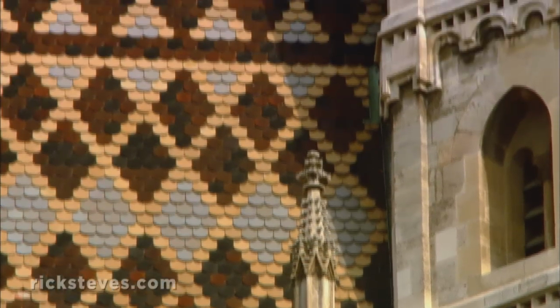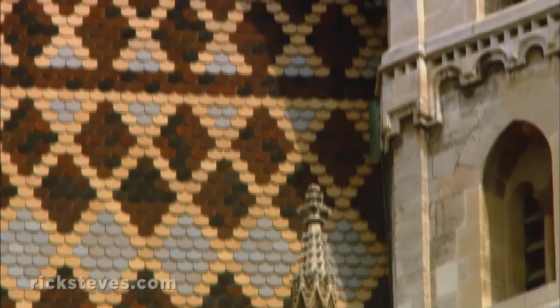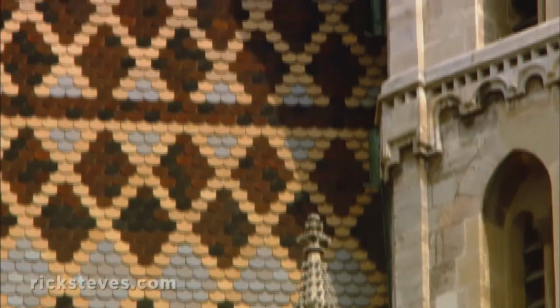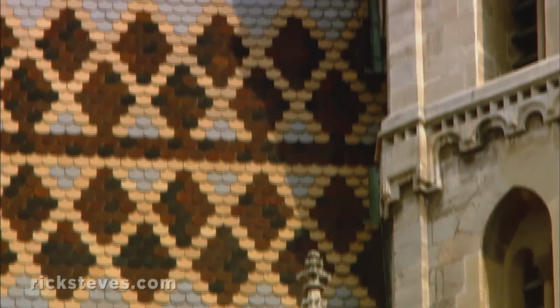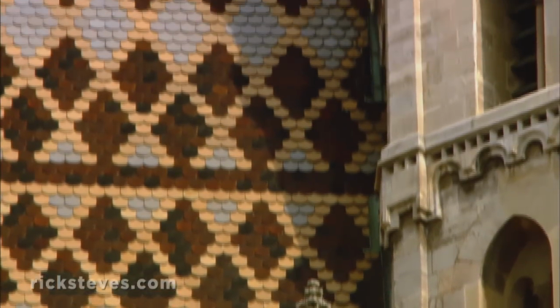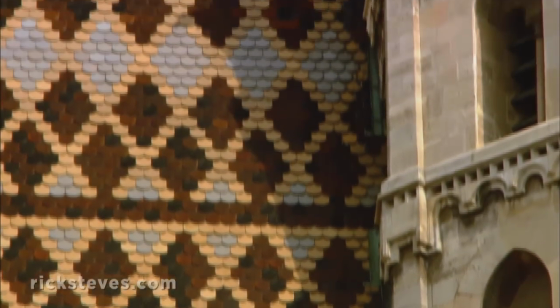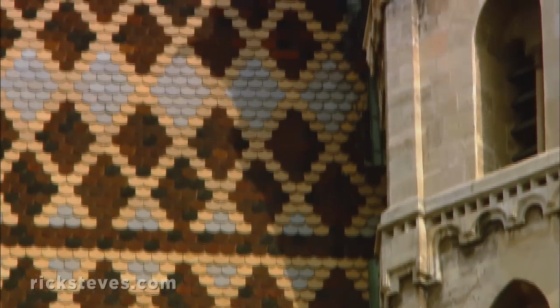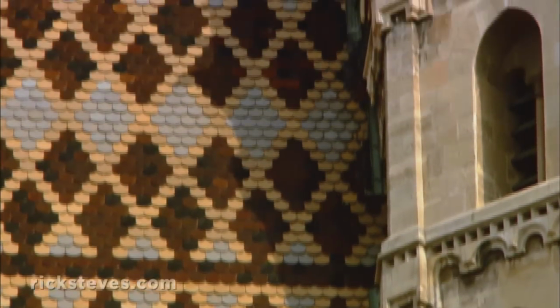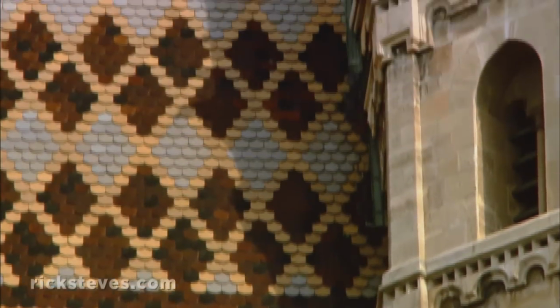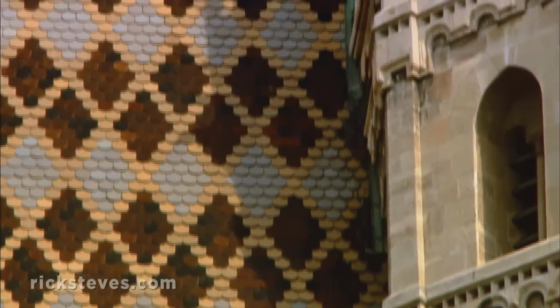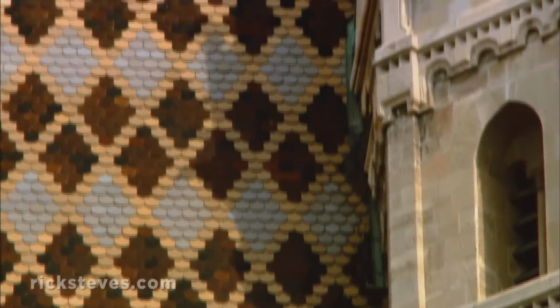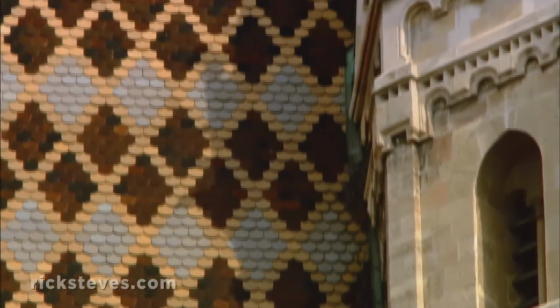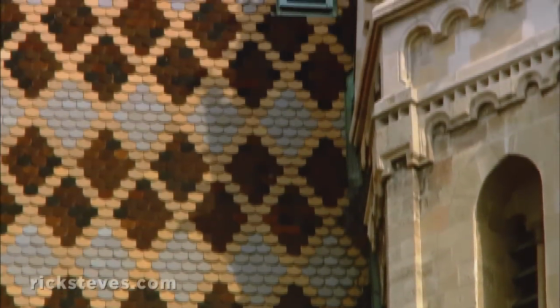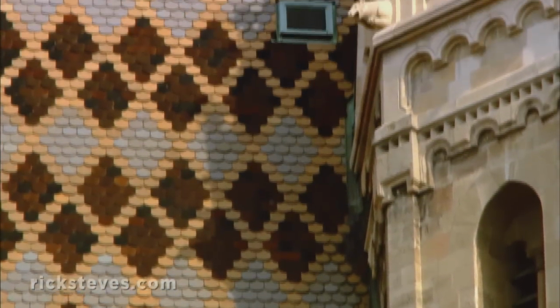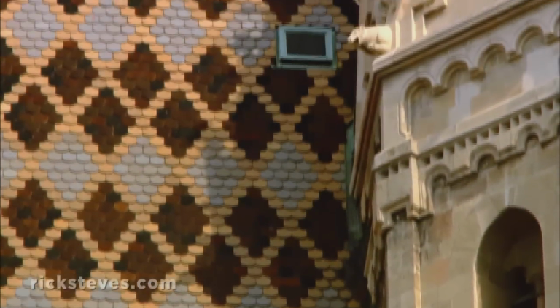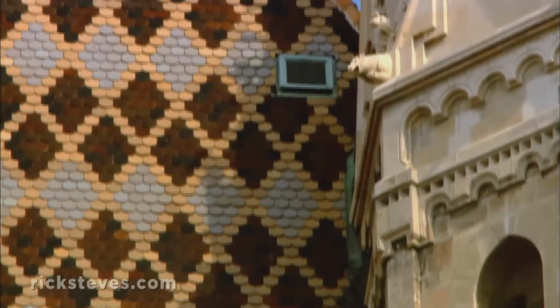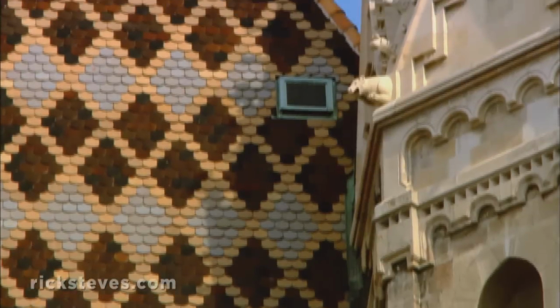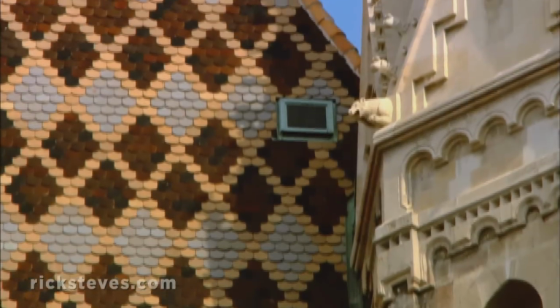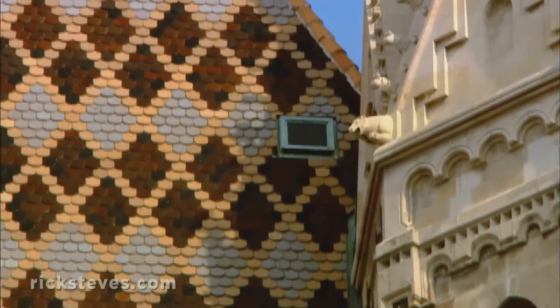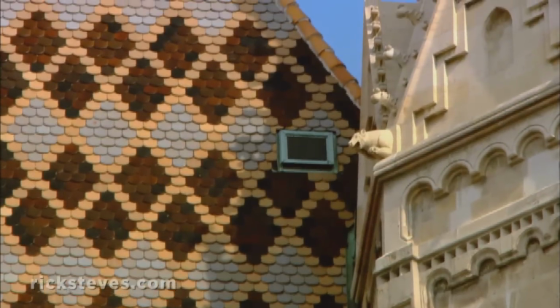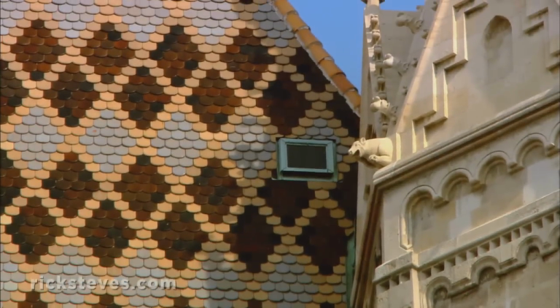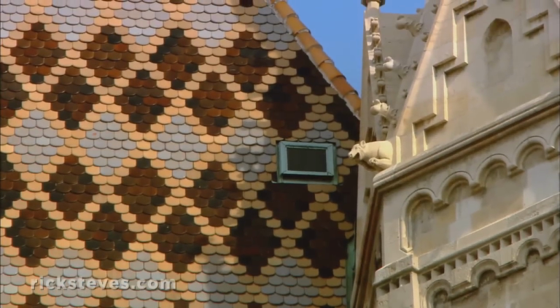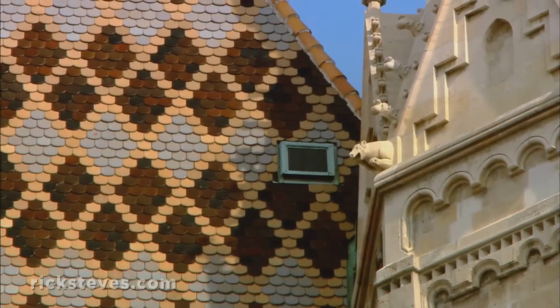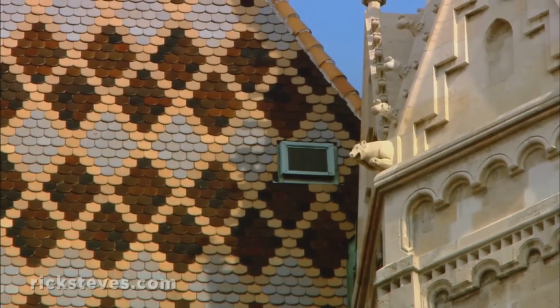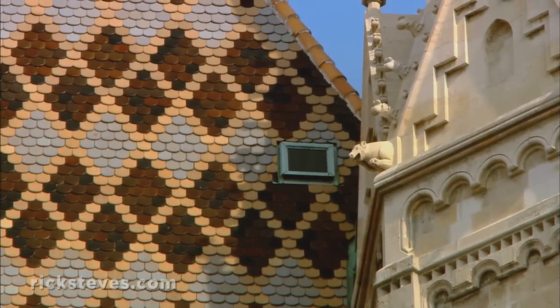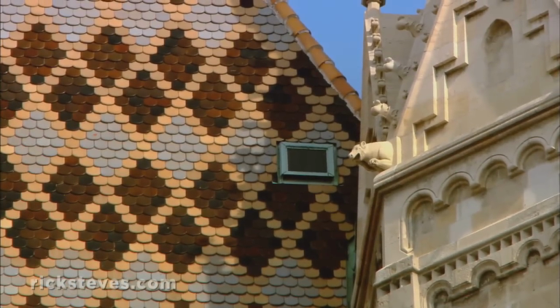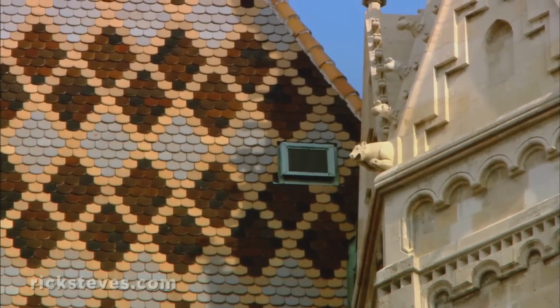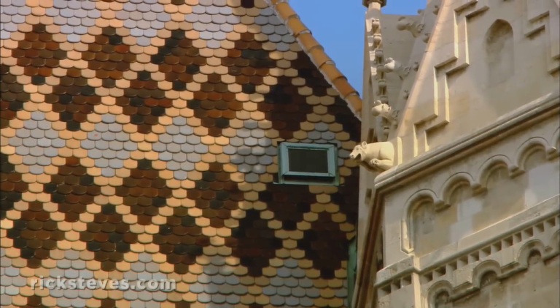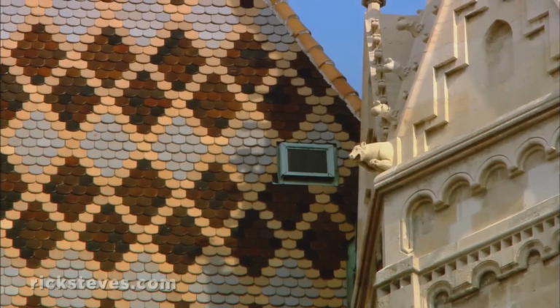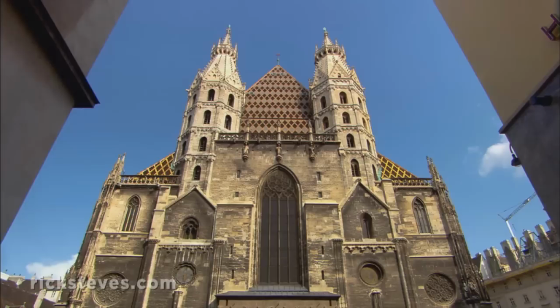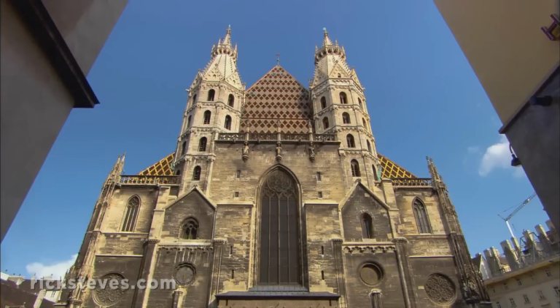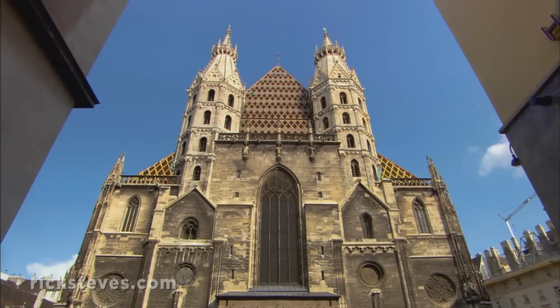The ceramic tiles are purely decorative. Locals who contributed each symbolically own one for their donation.